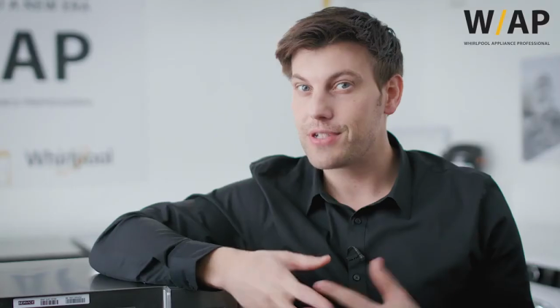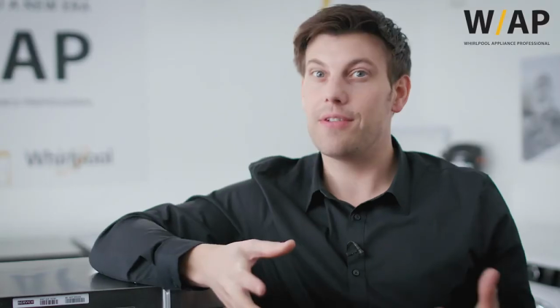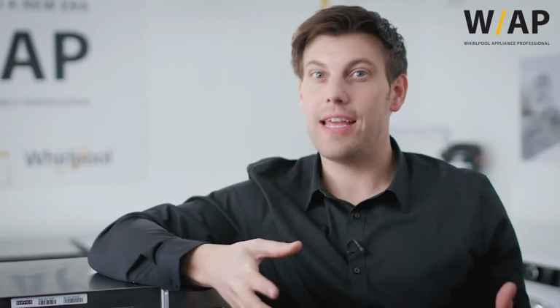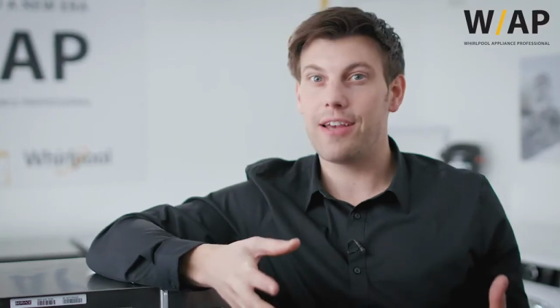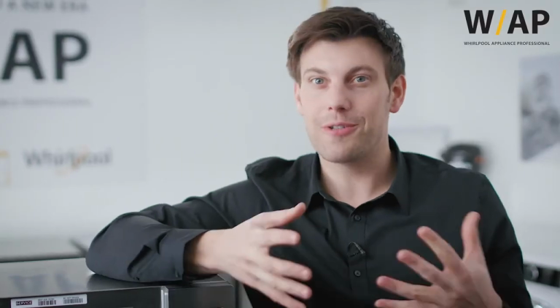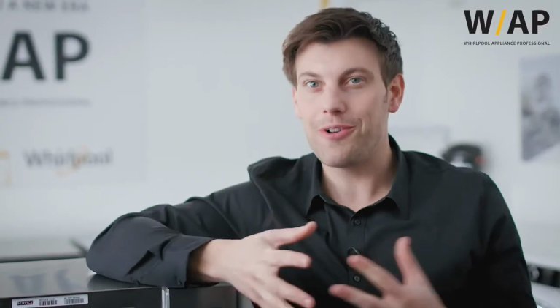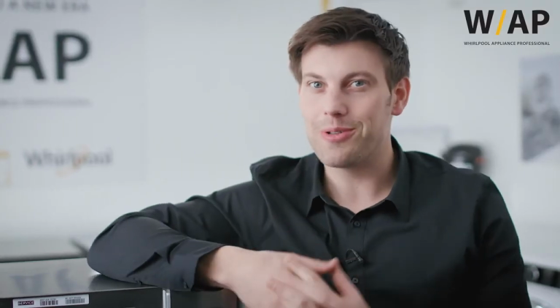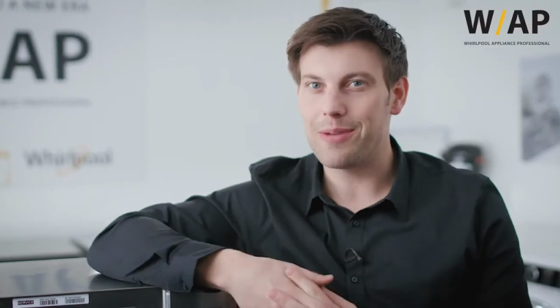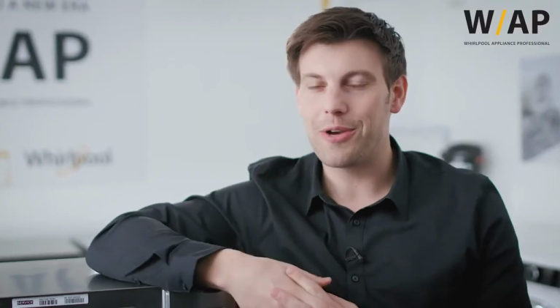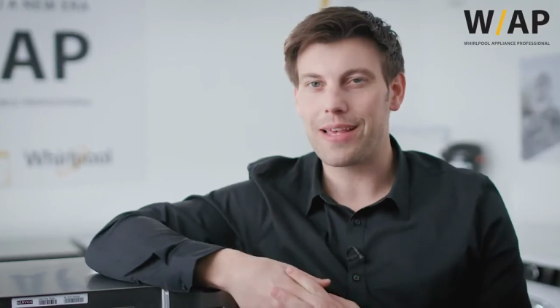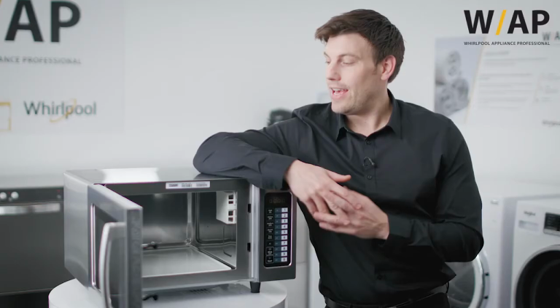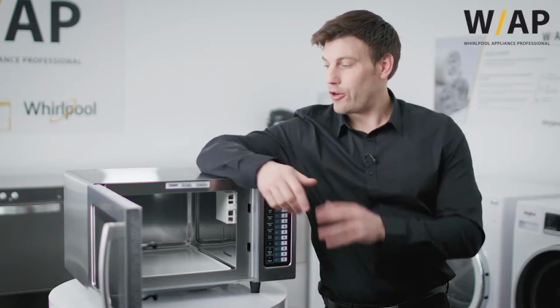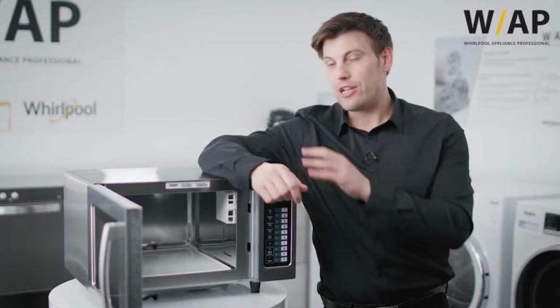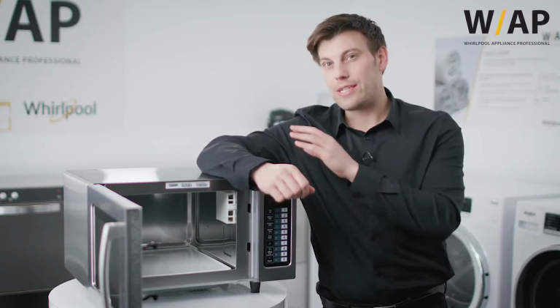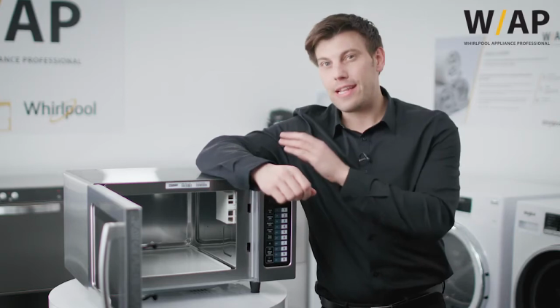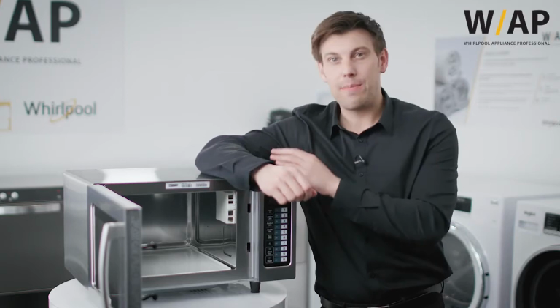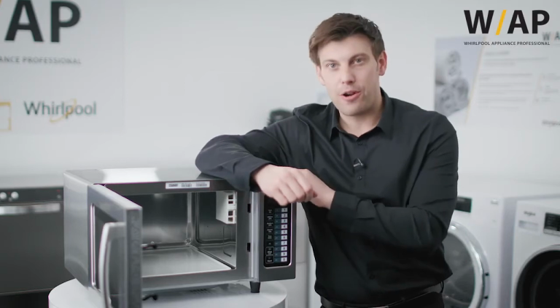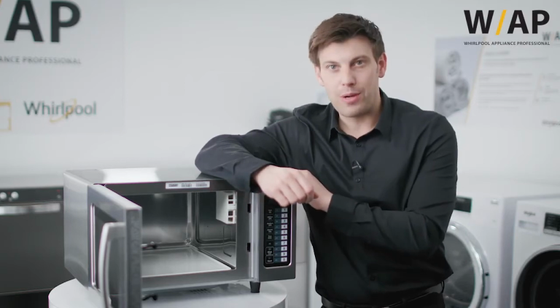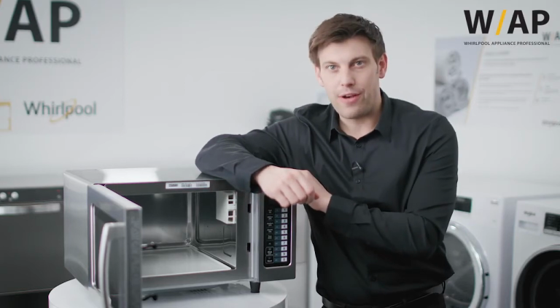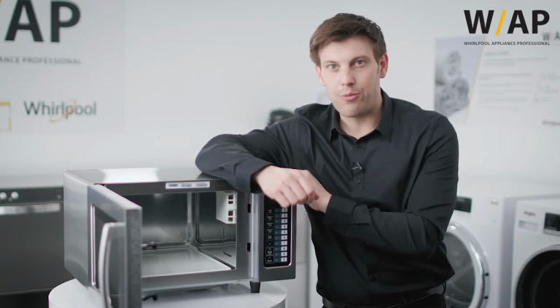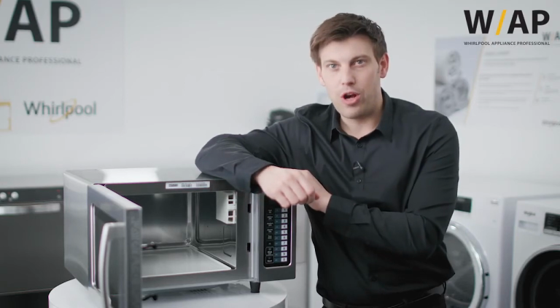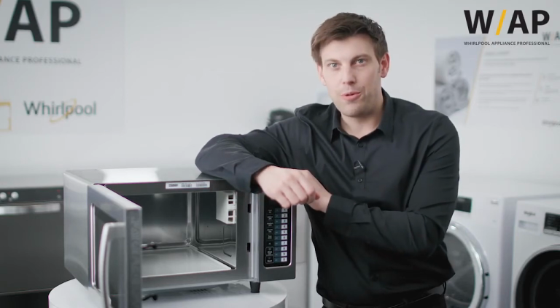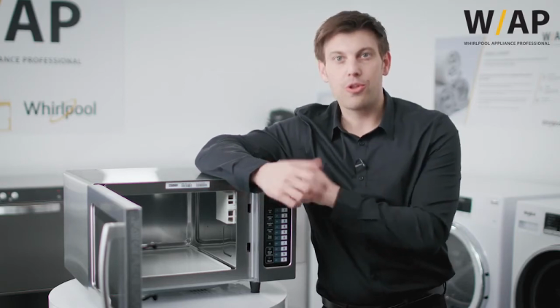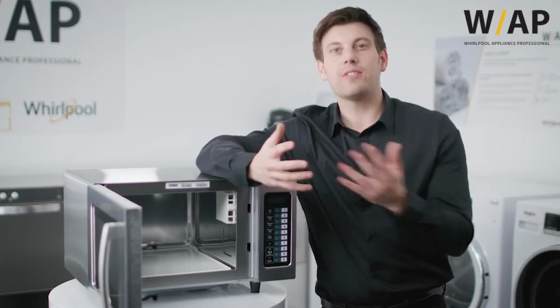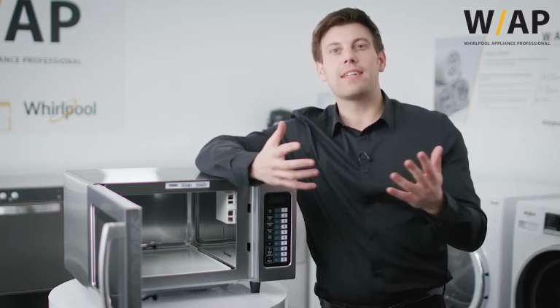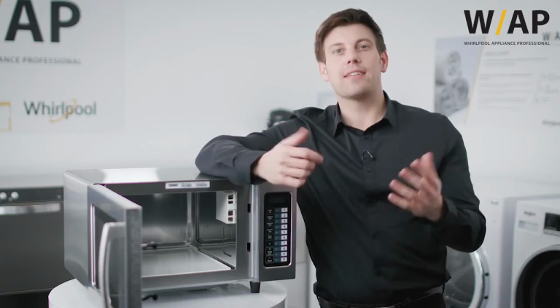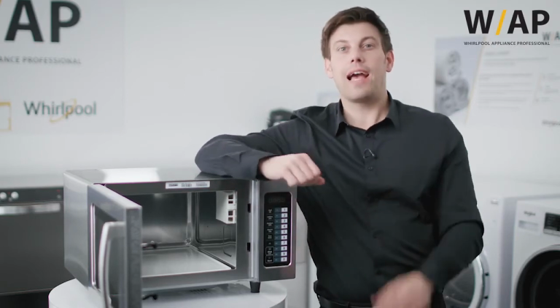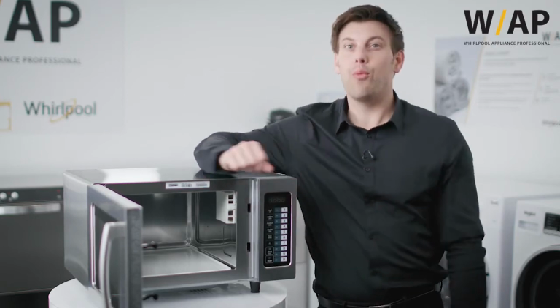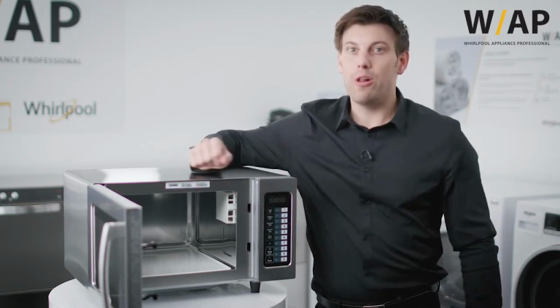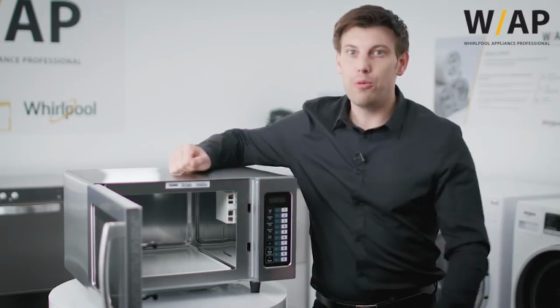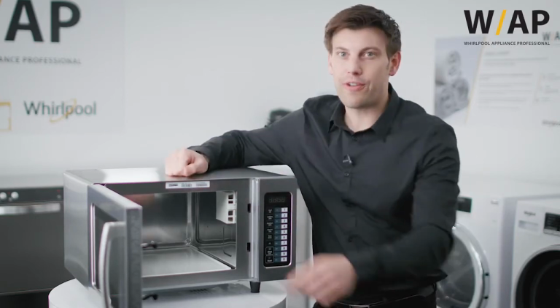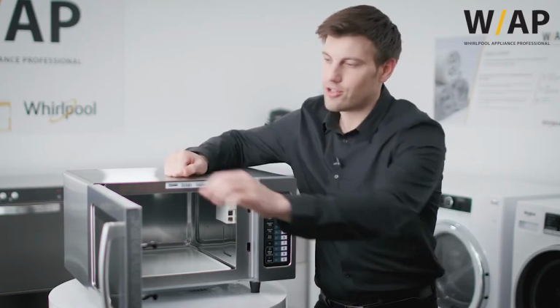So there you go, told you it was going to be quick. If you're interested in the Pro 25 from Whirlpool, contact us at Whirlpool Professional.